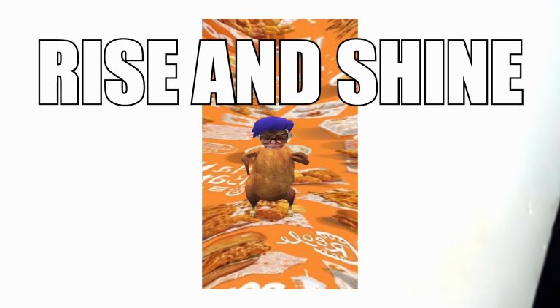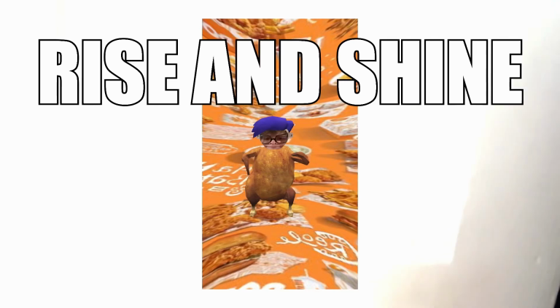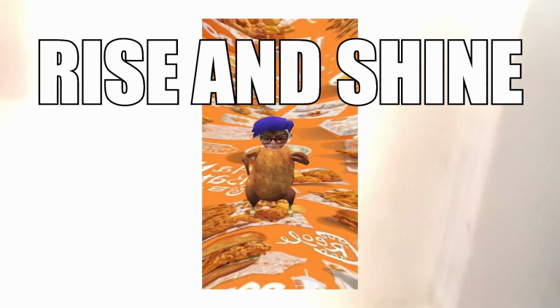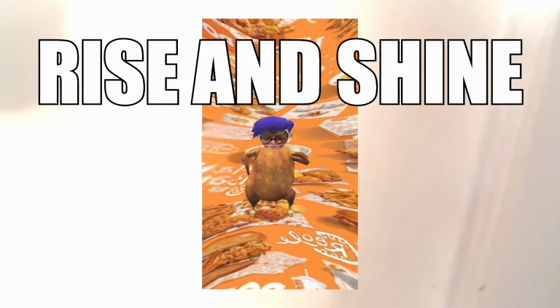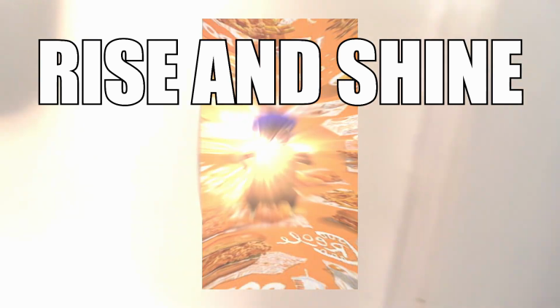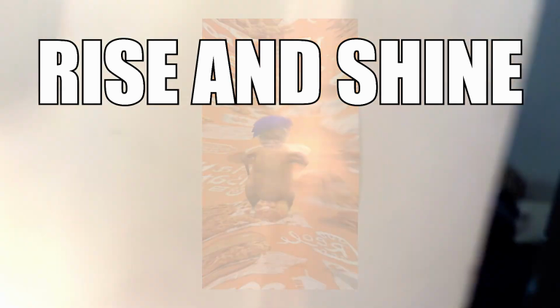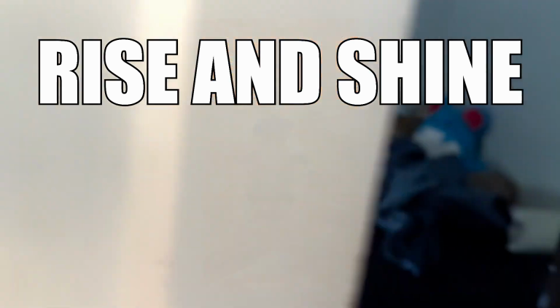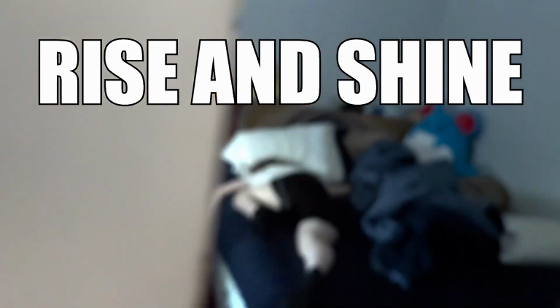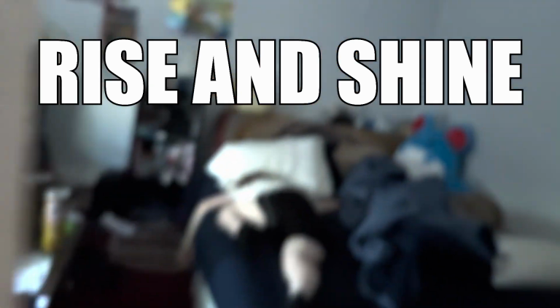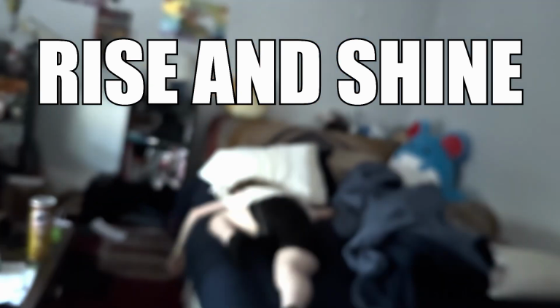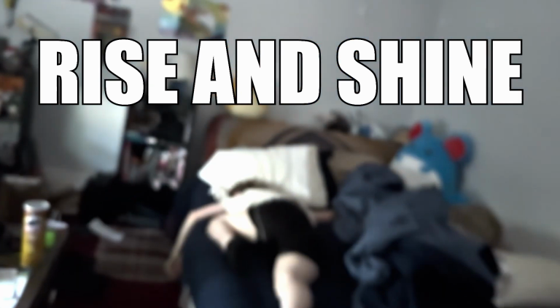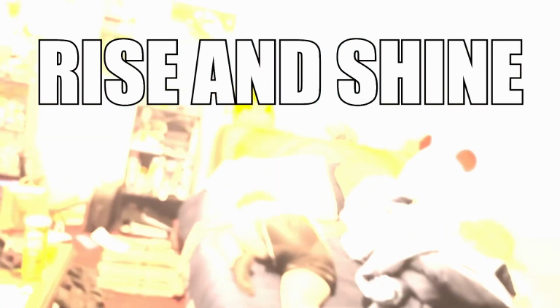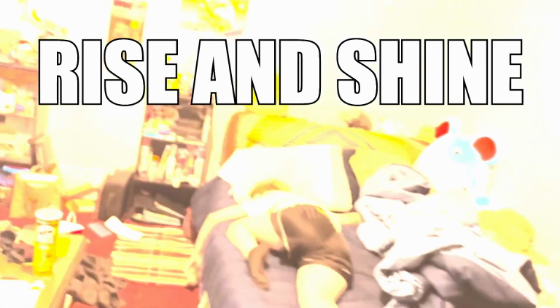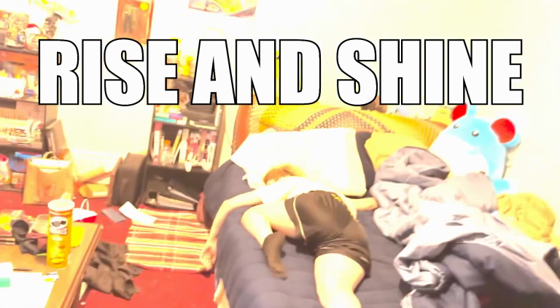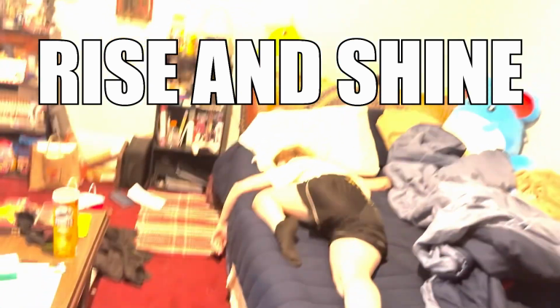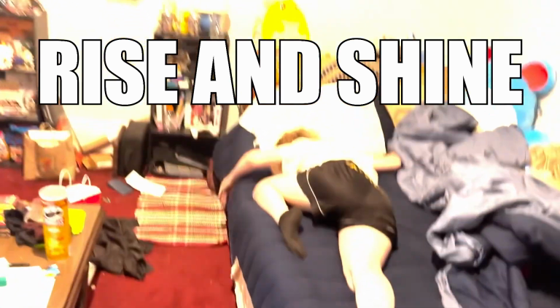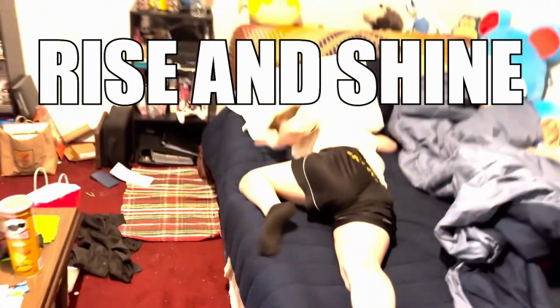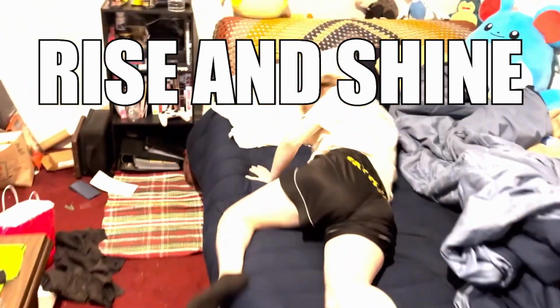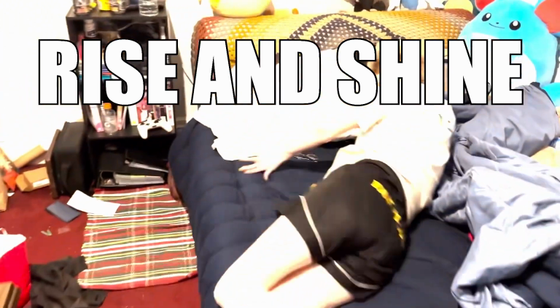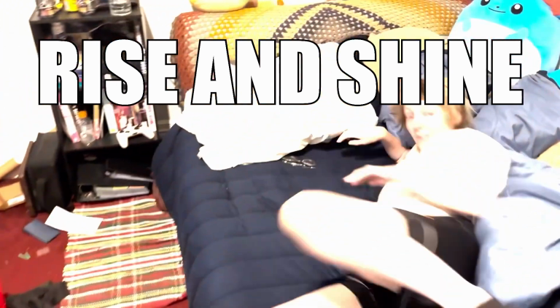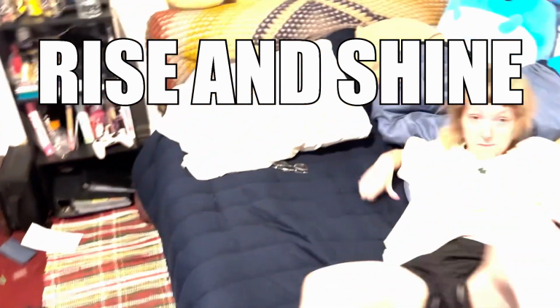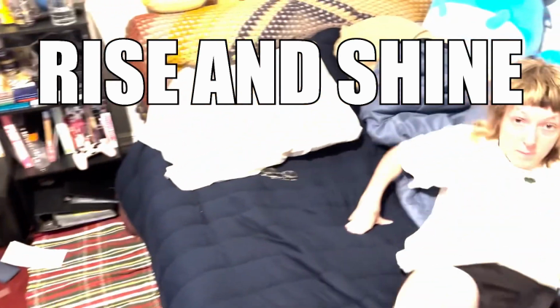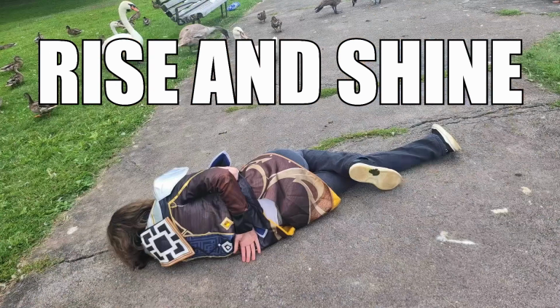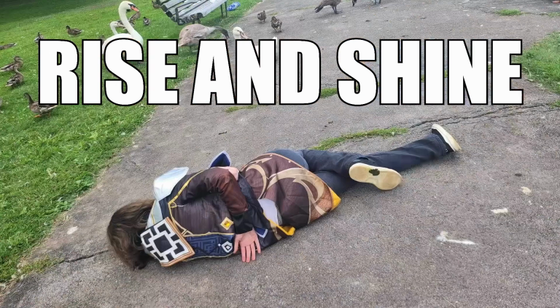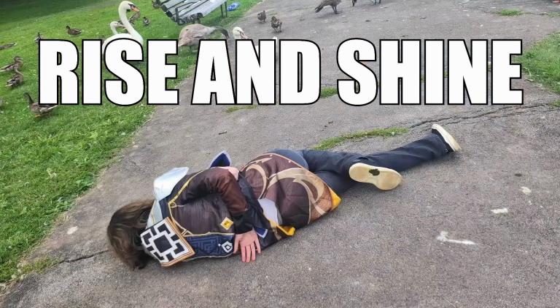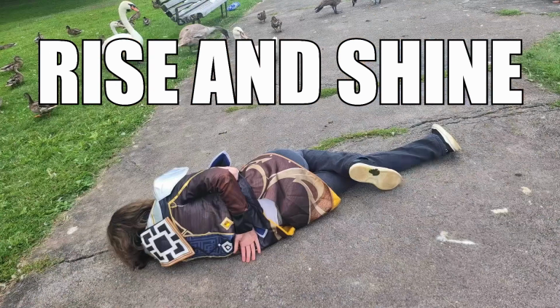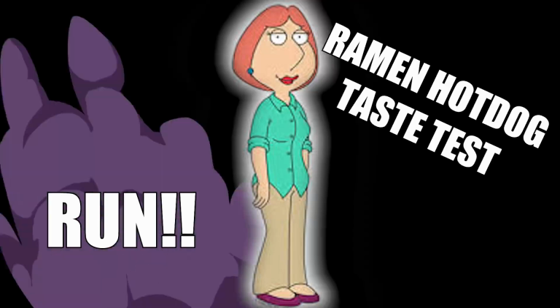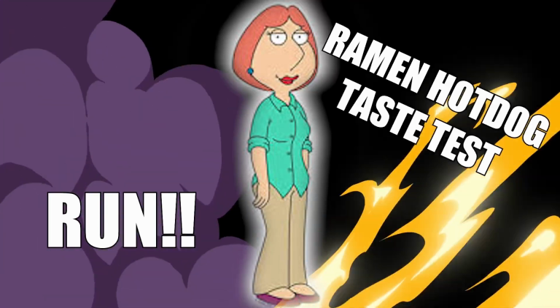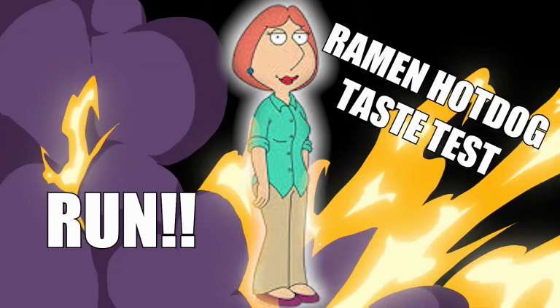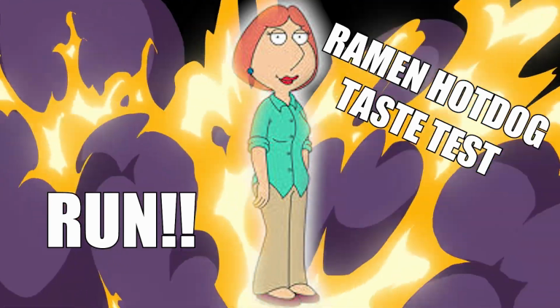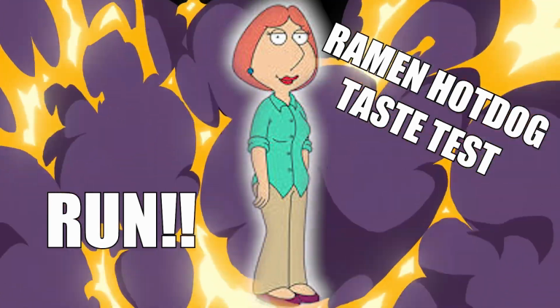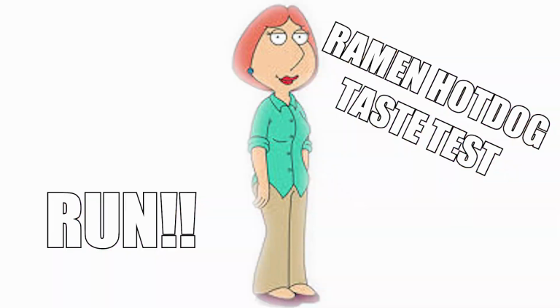Hey, I think there's a new test. Rise and shine, darling. It's time to wake up. Holy crap, Lois.